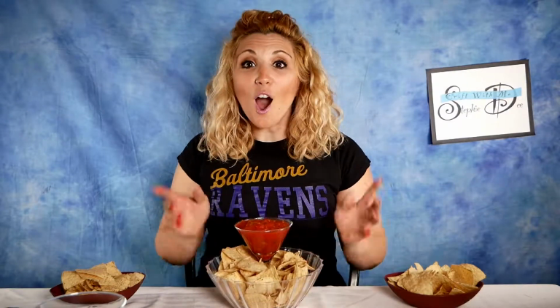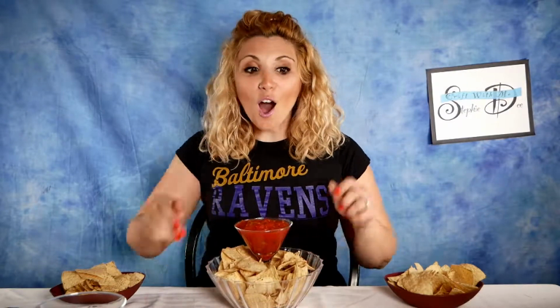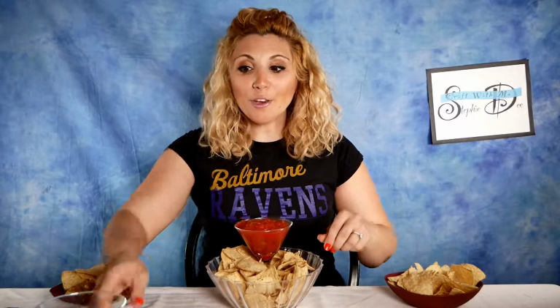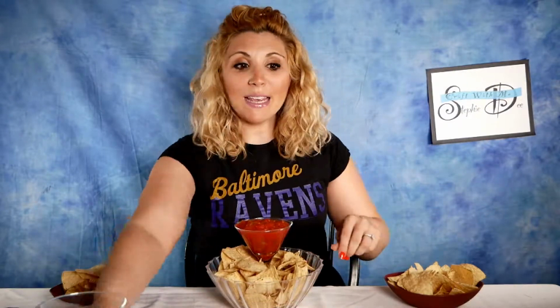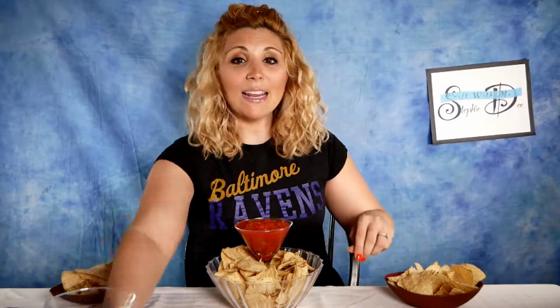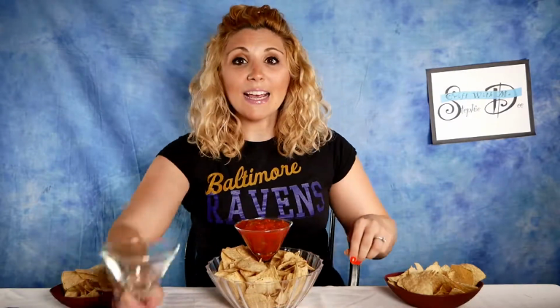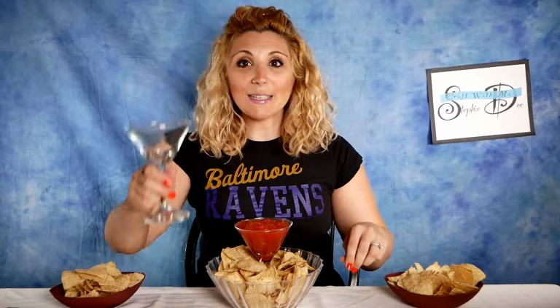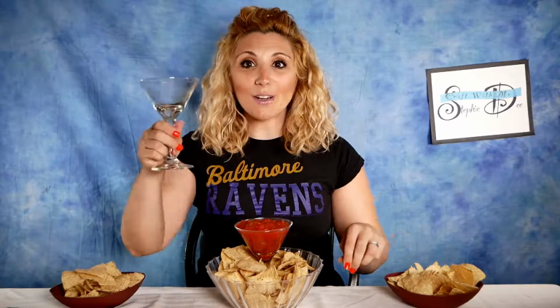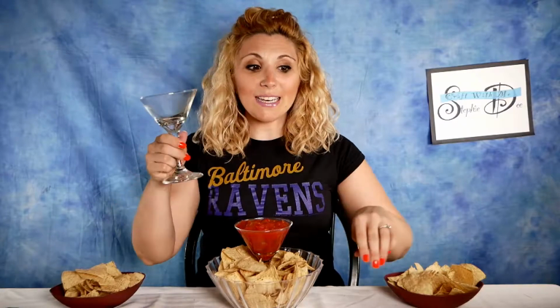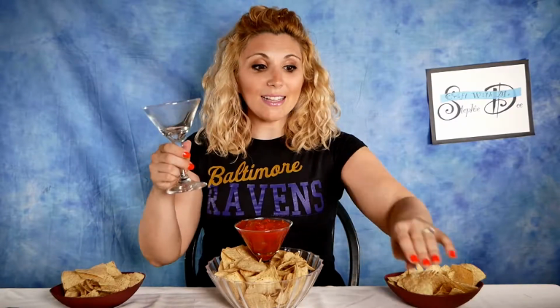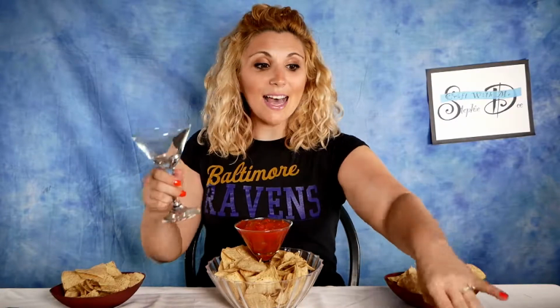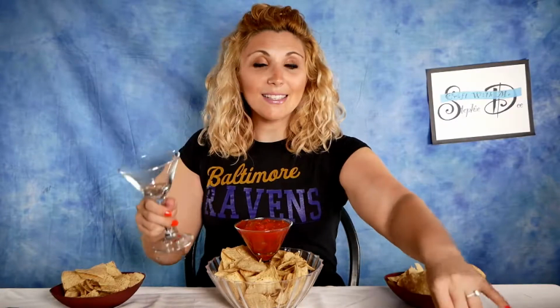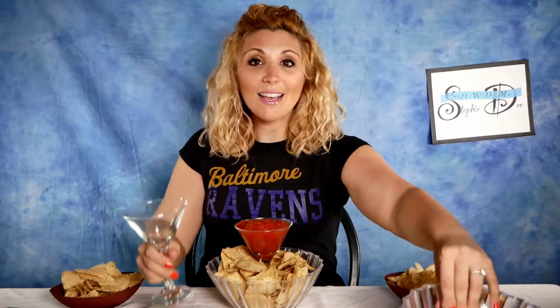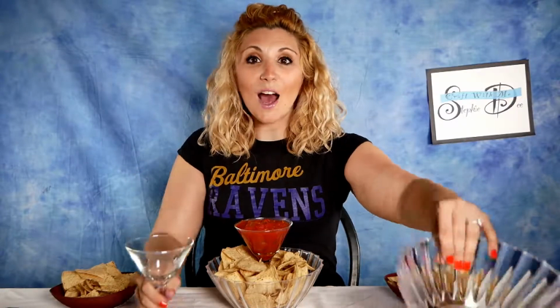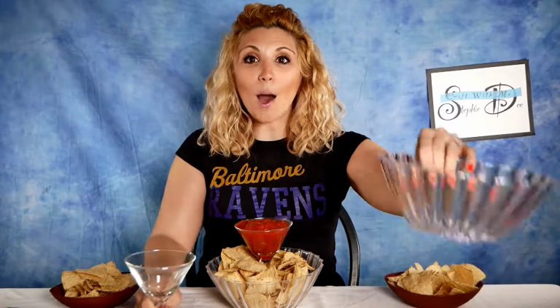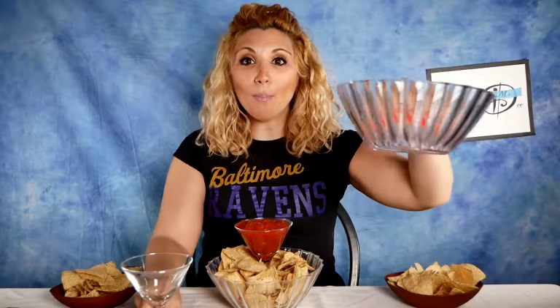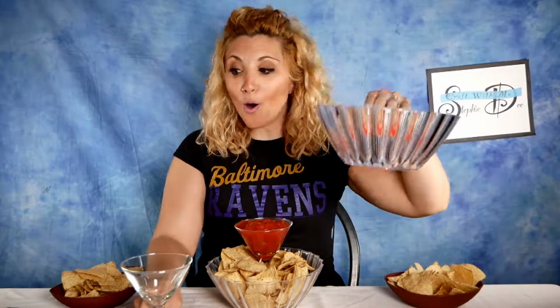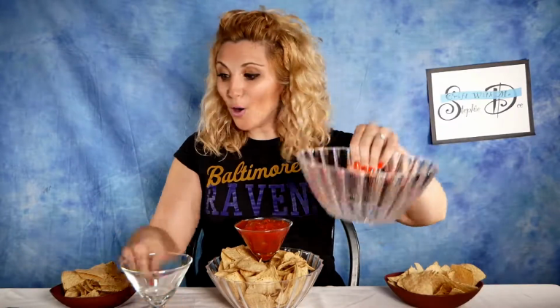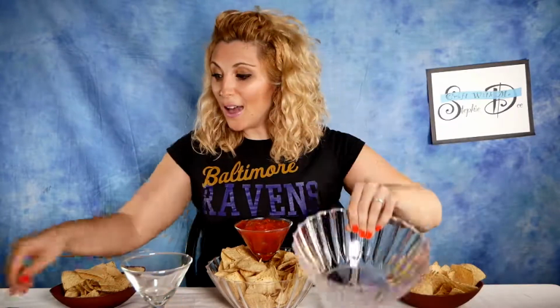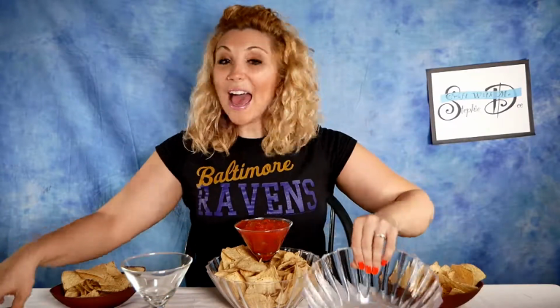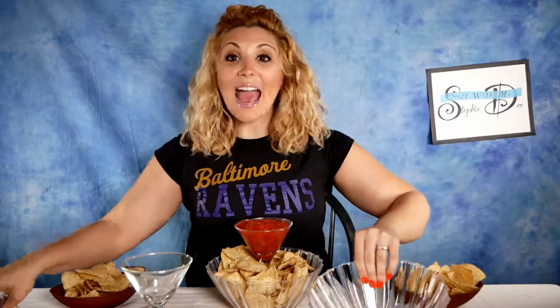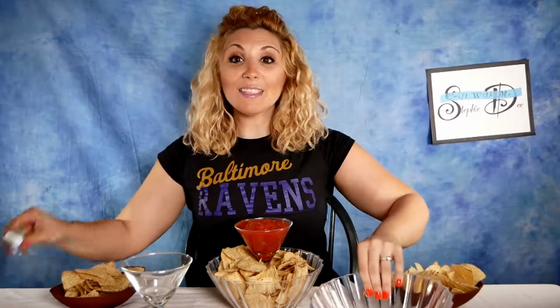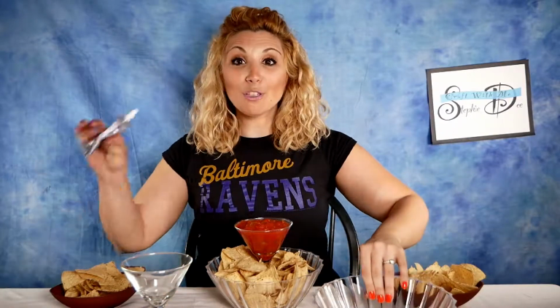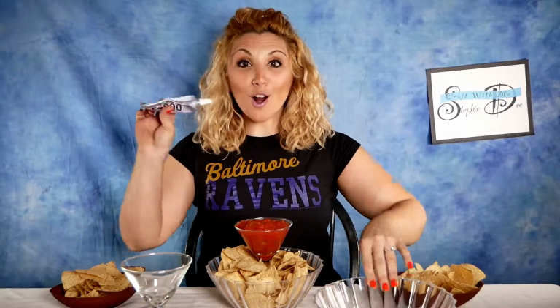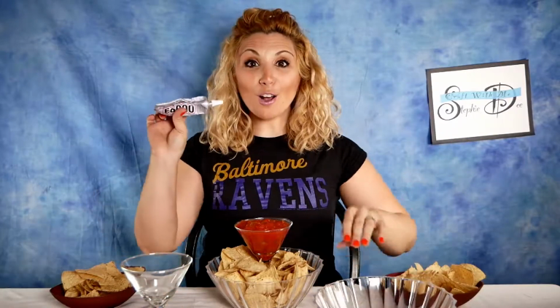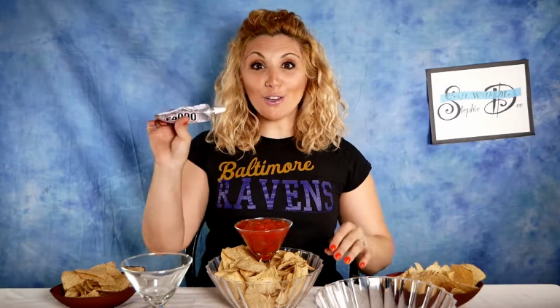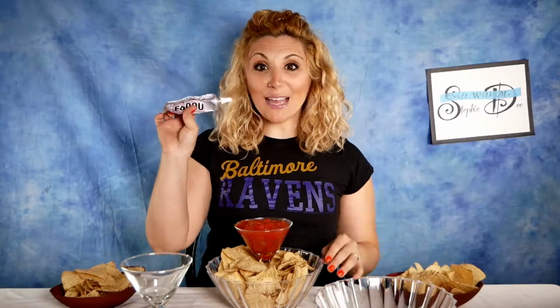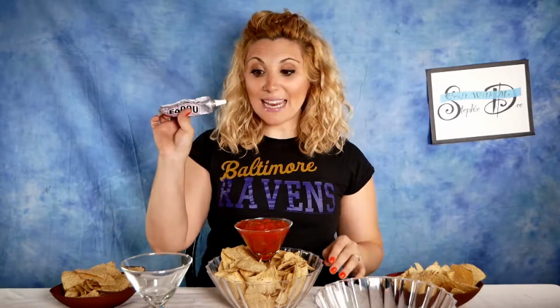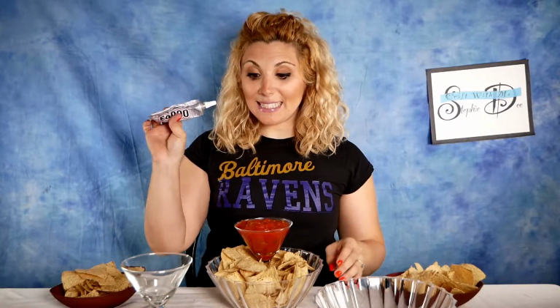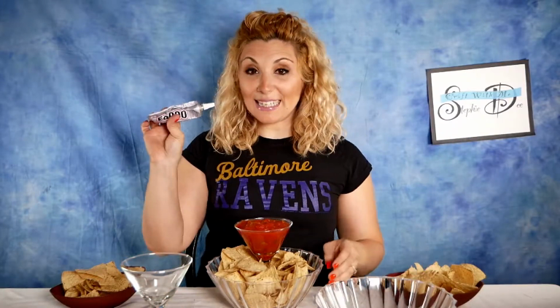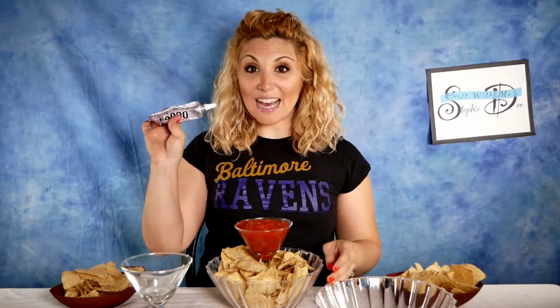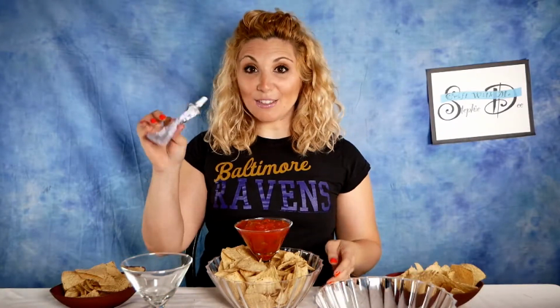All you need is a martini glass, a bowl, and some strong glue like E6000.